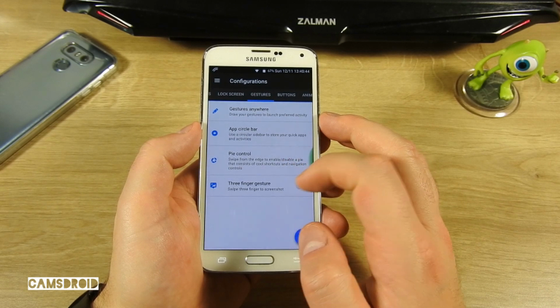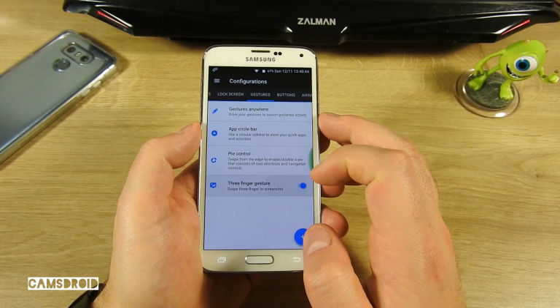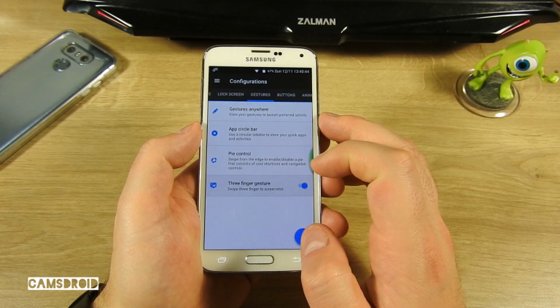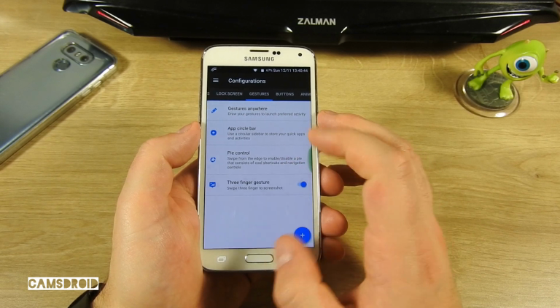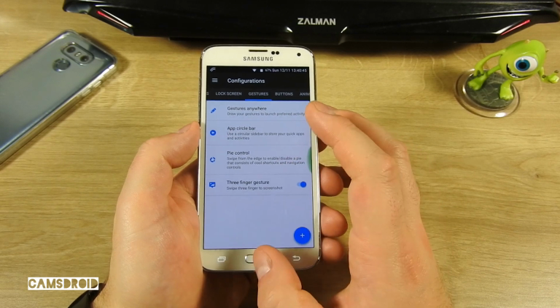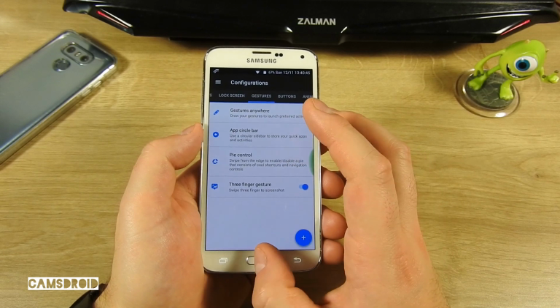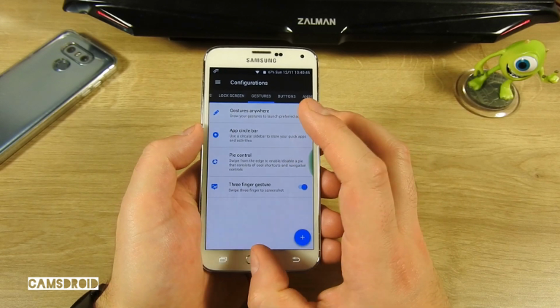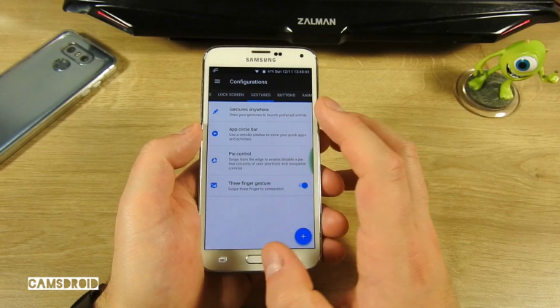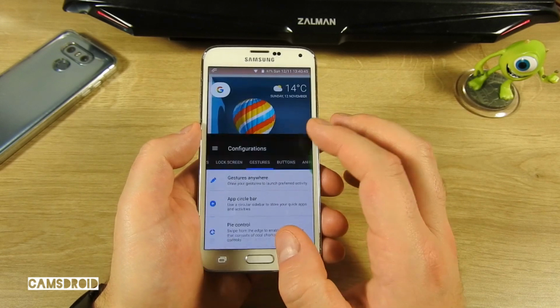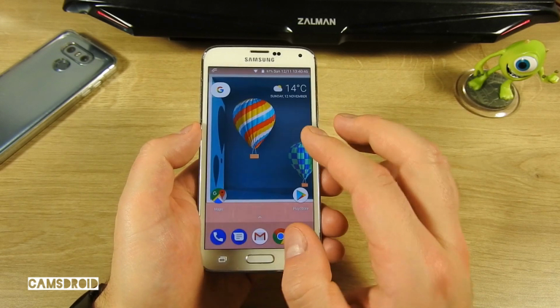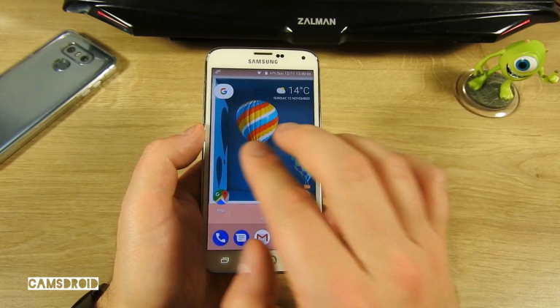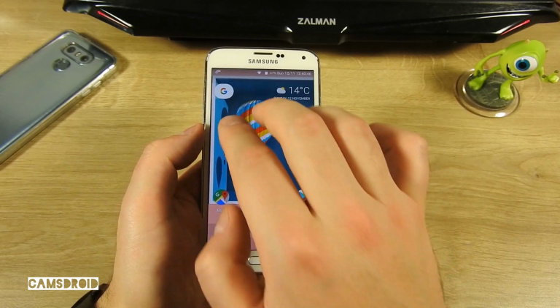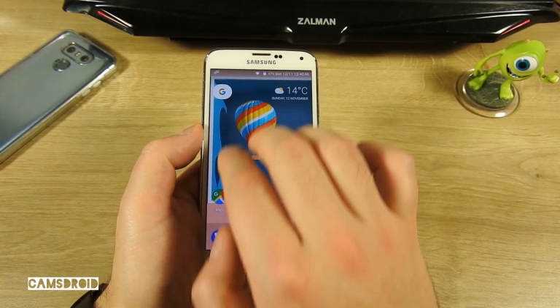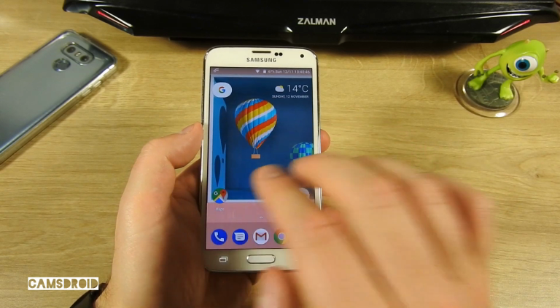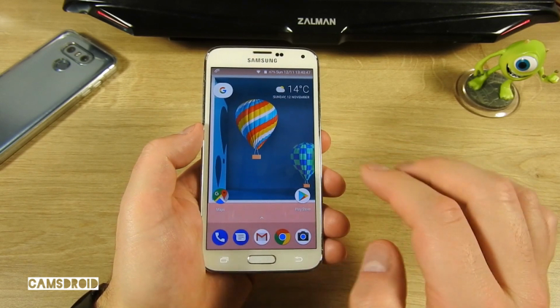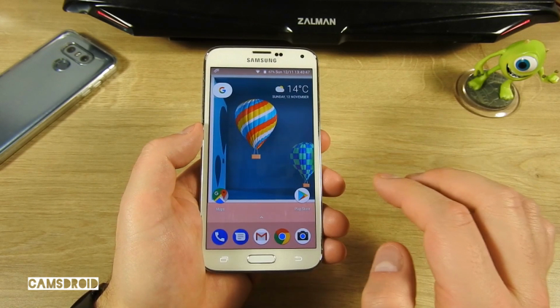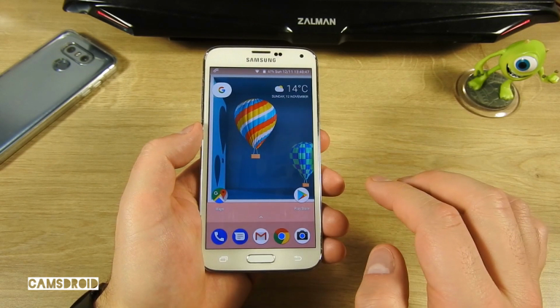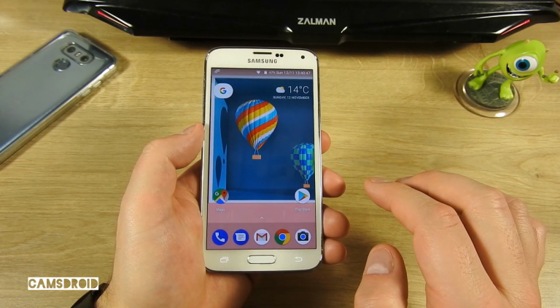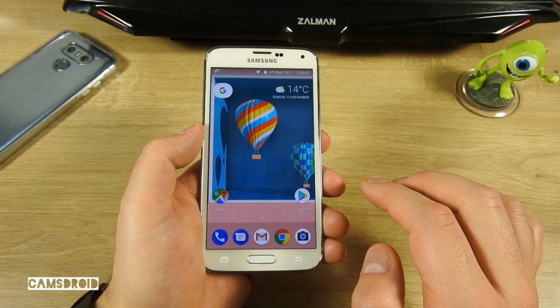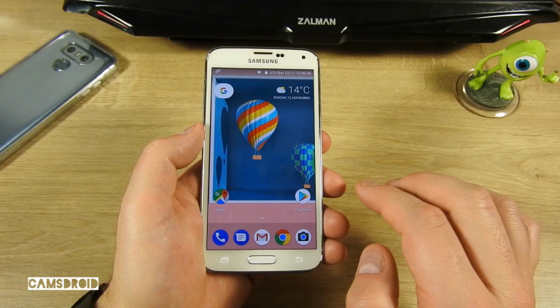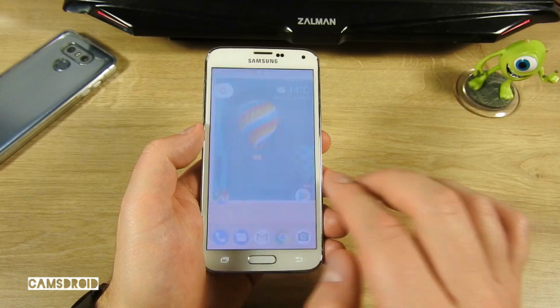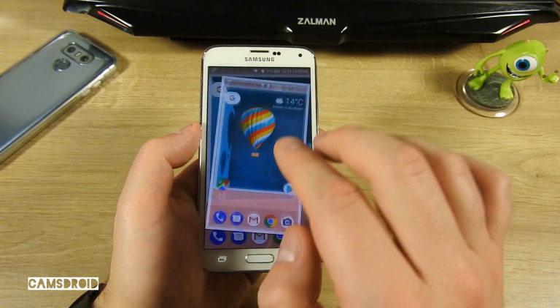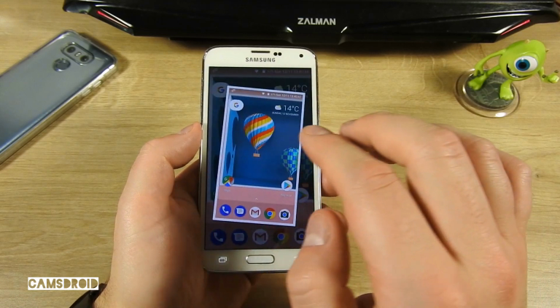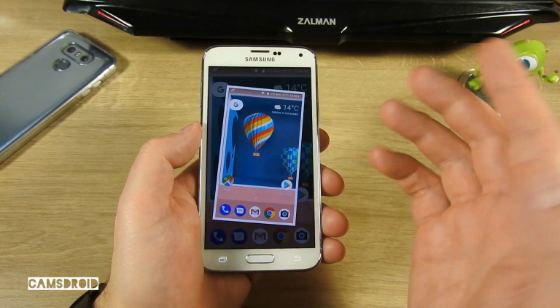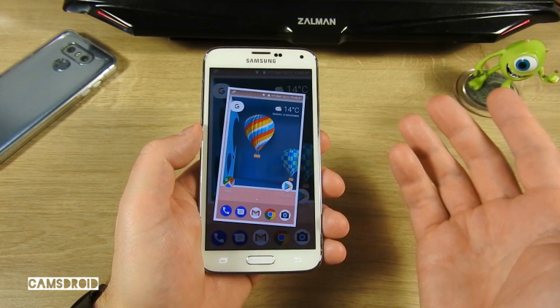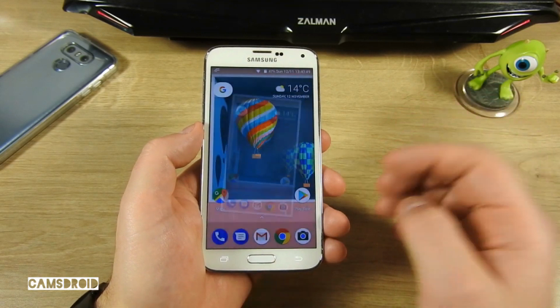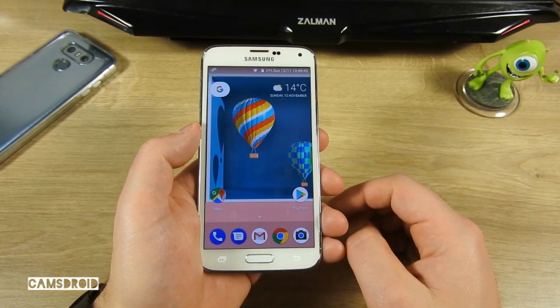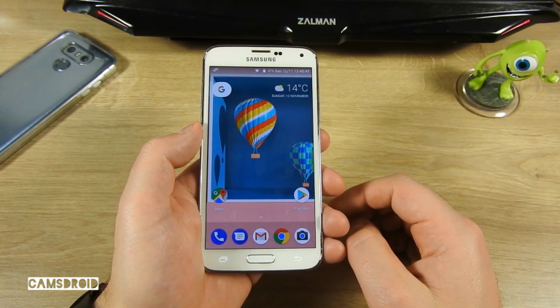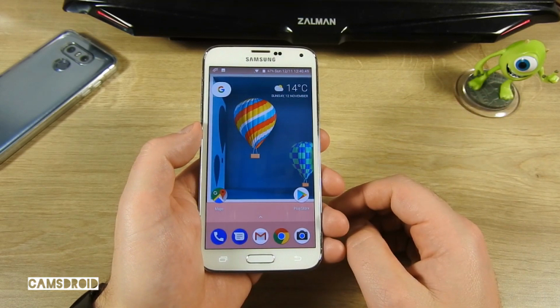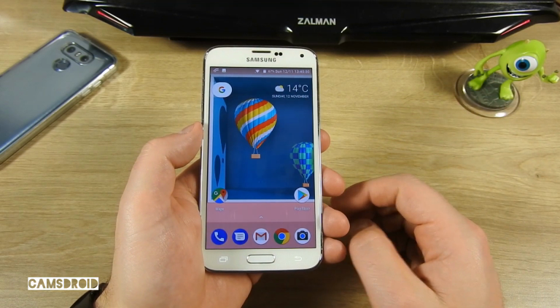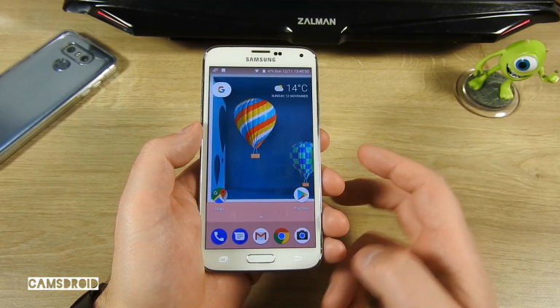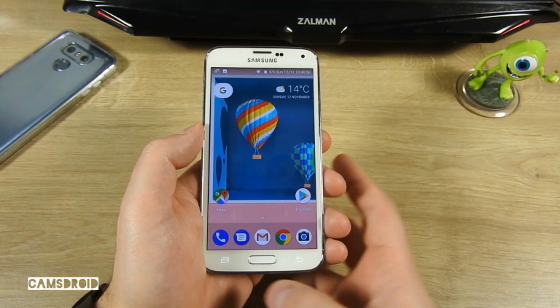Let's check this three-finger swipe to take a screenshot. Okay, it took its time, but here it is.